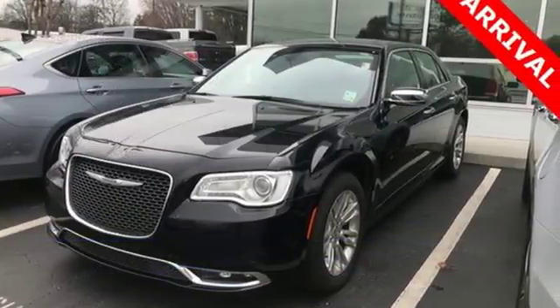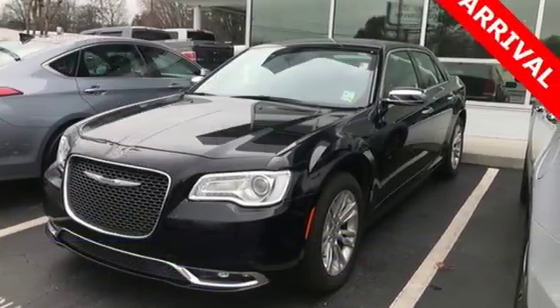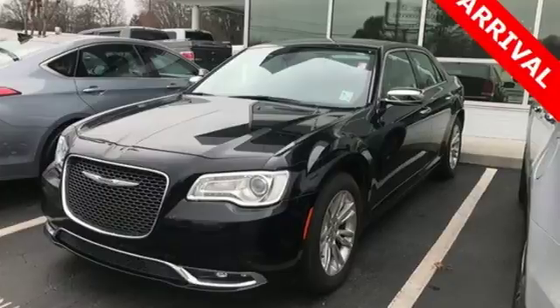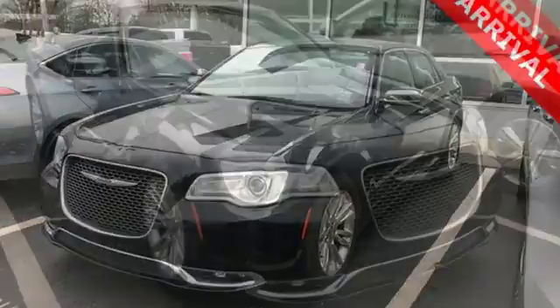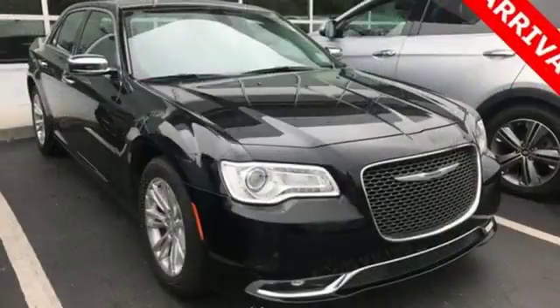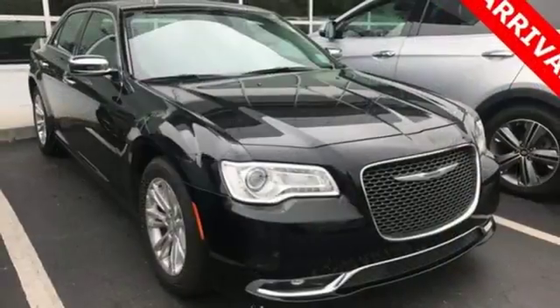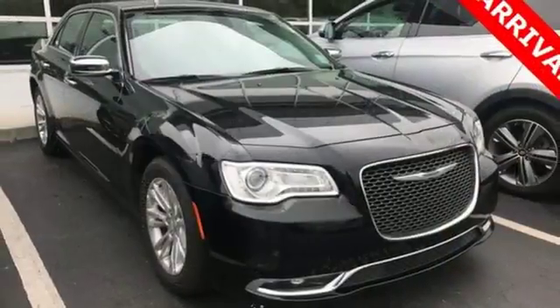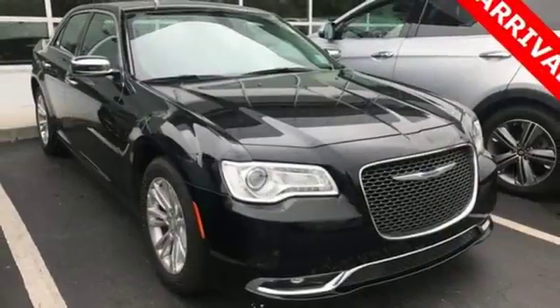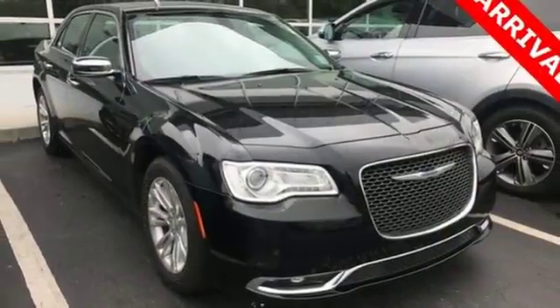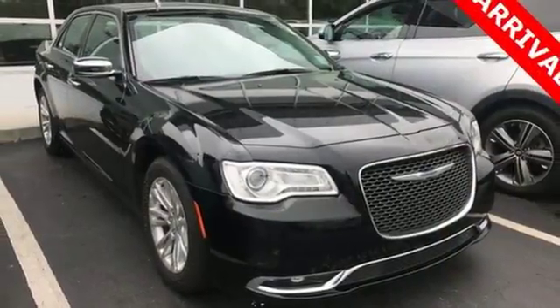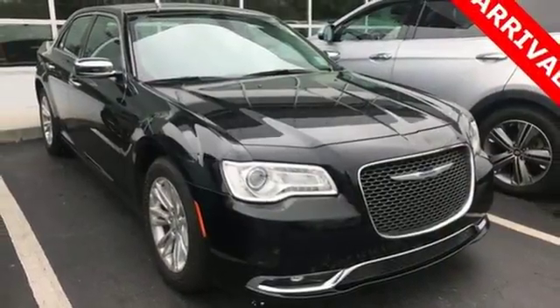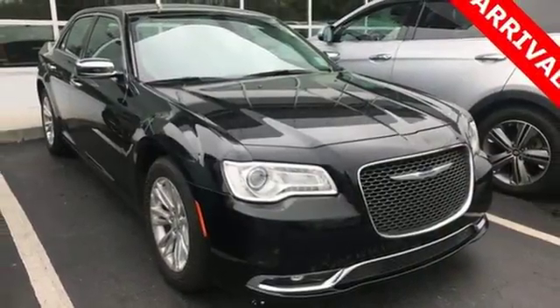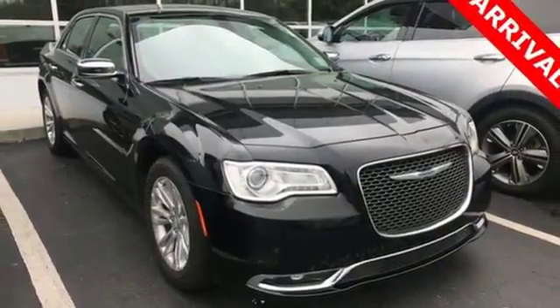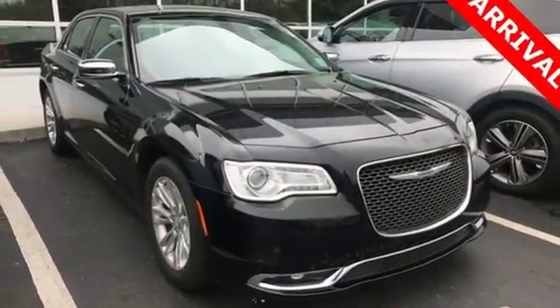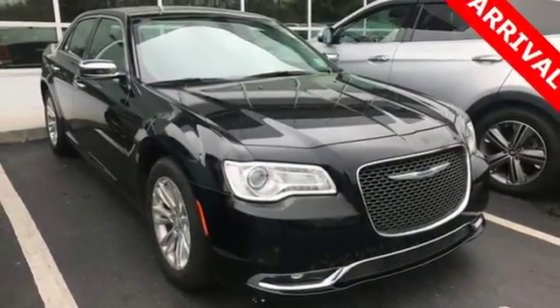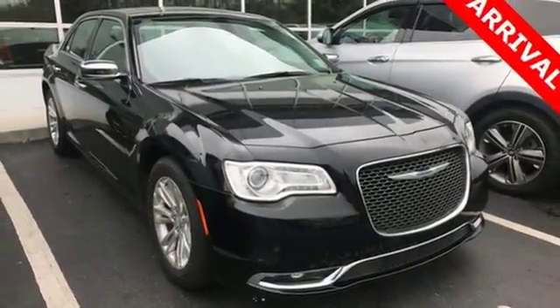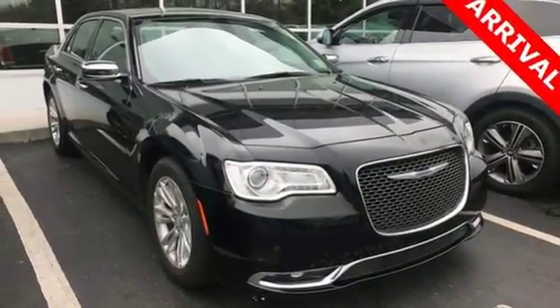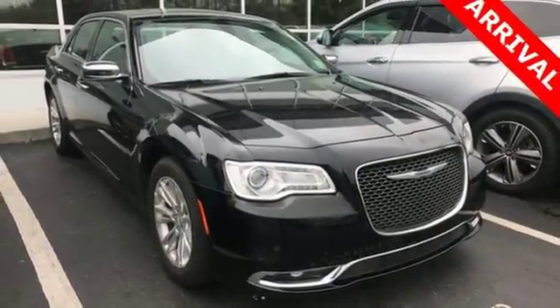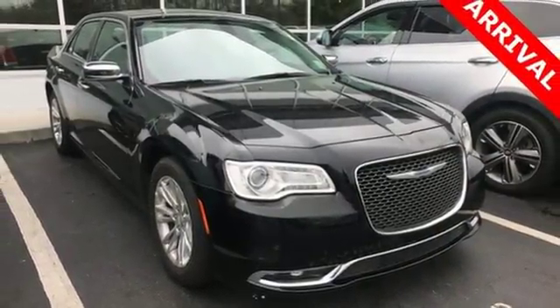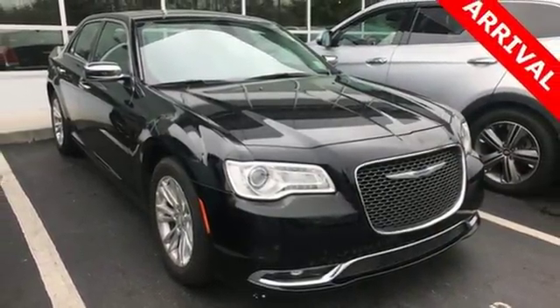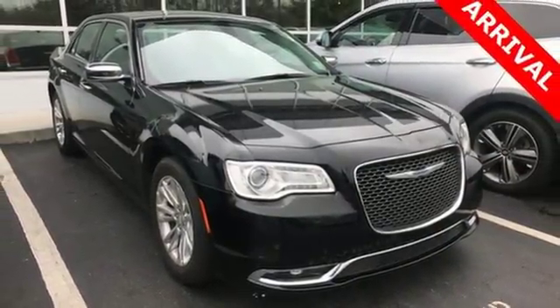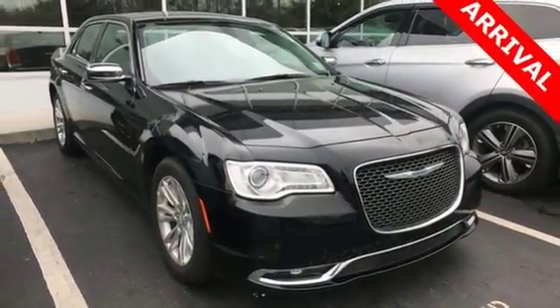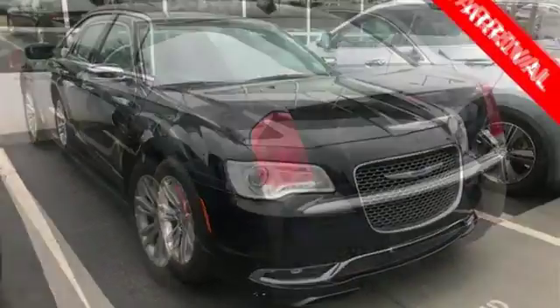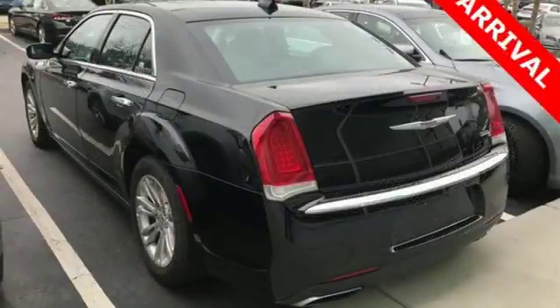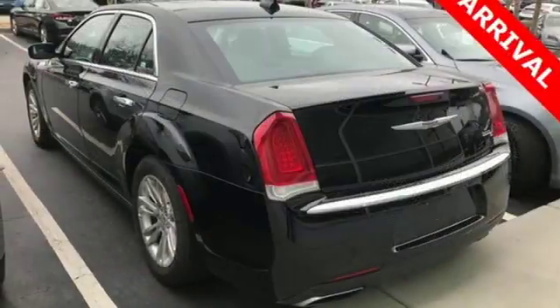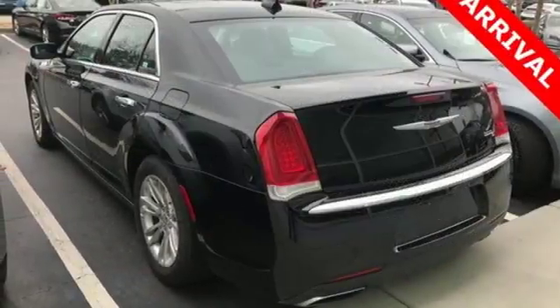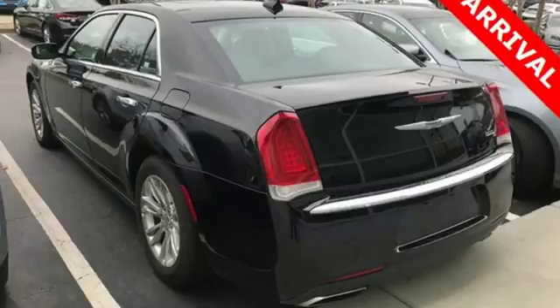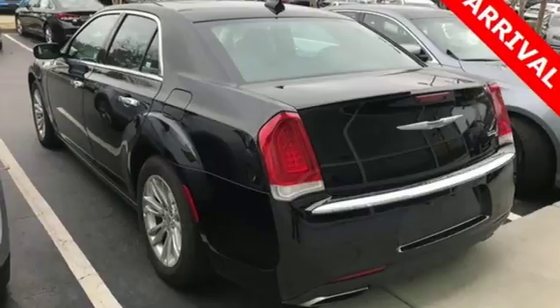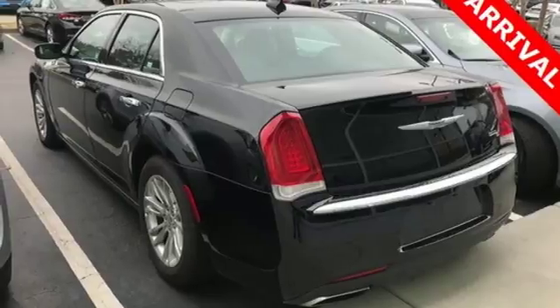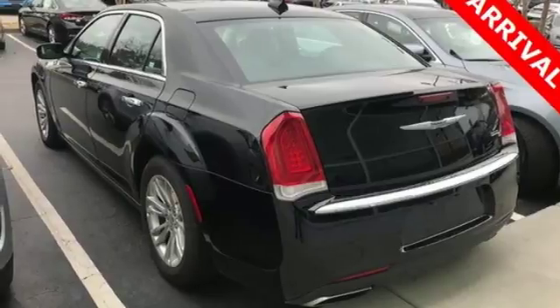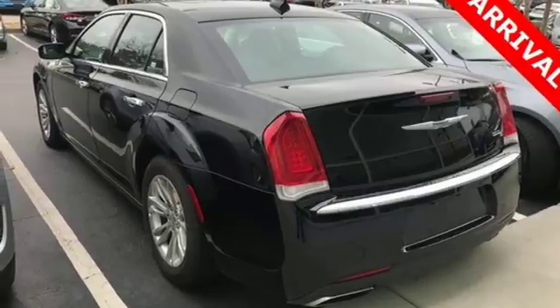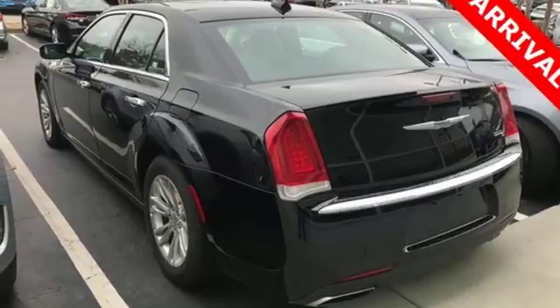Just like you, this bold, elegant 300 will never blend in. Stop by and experience it today.